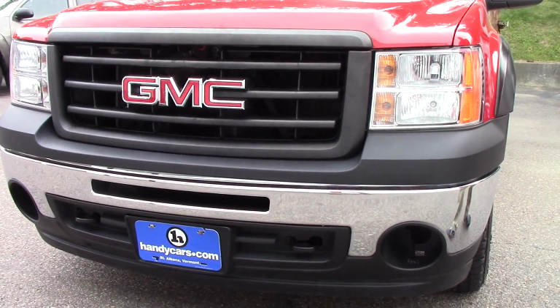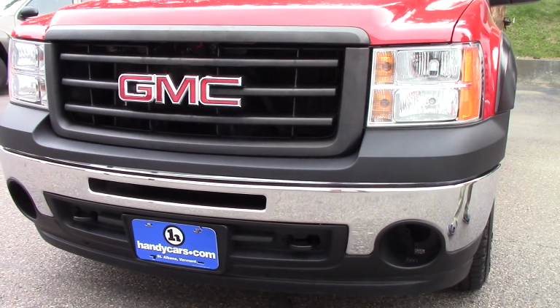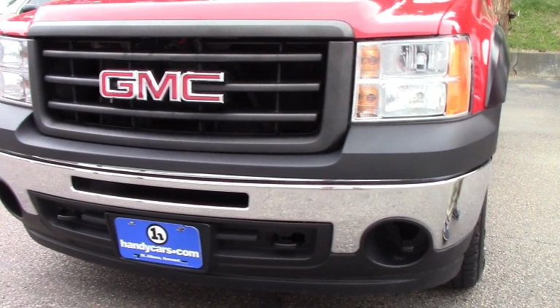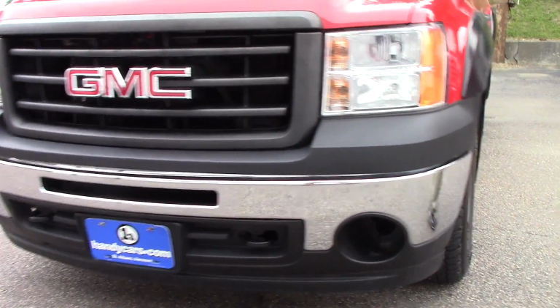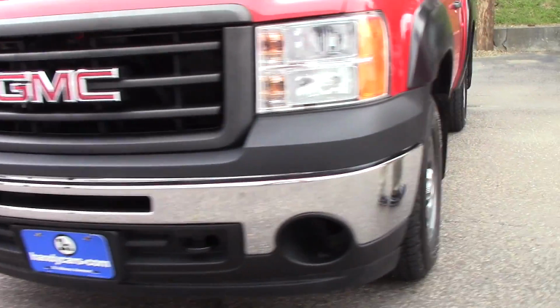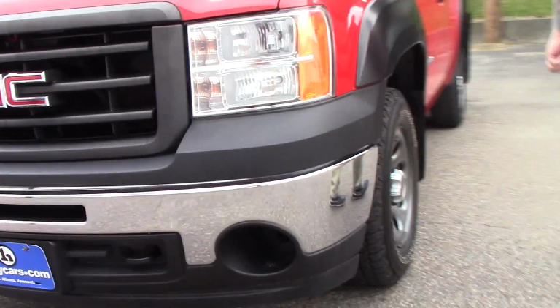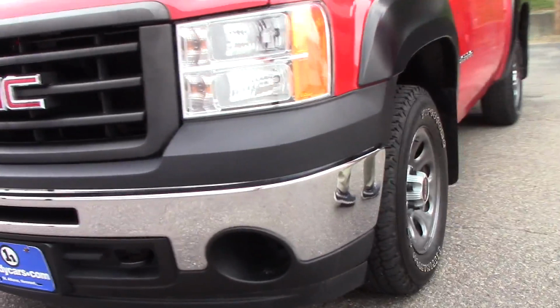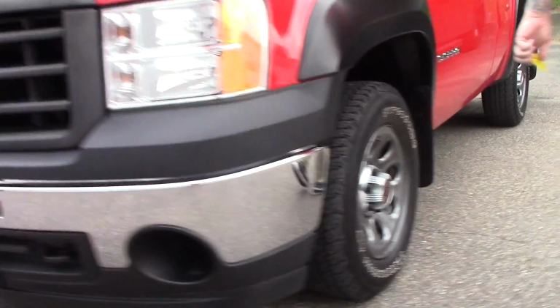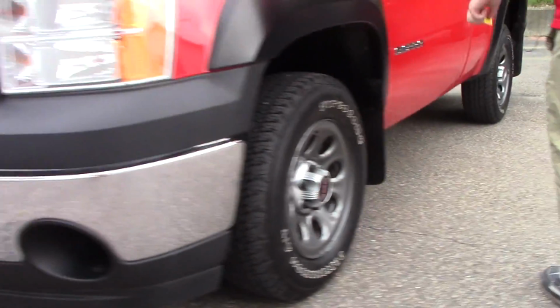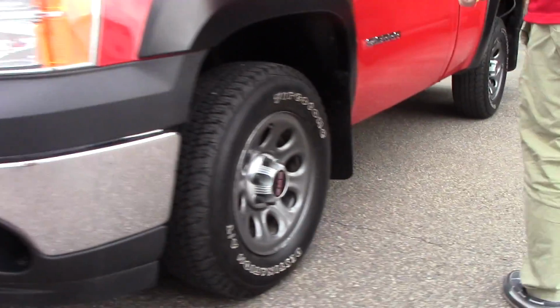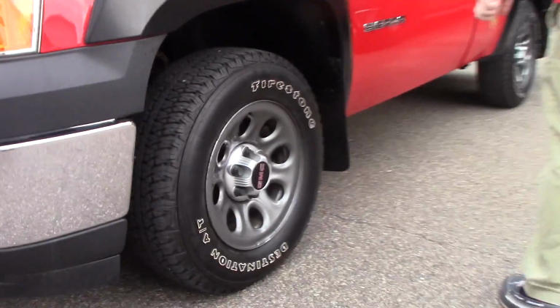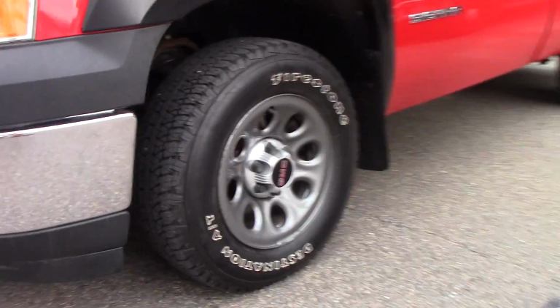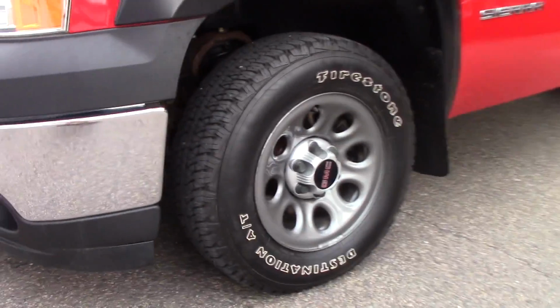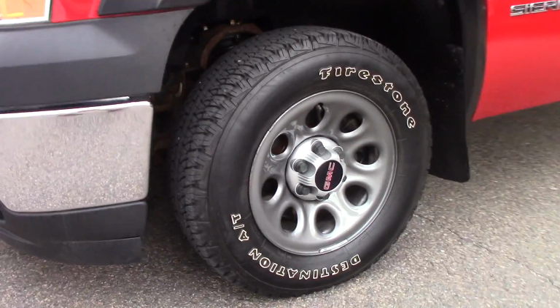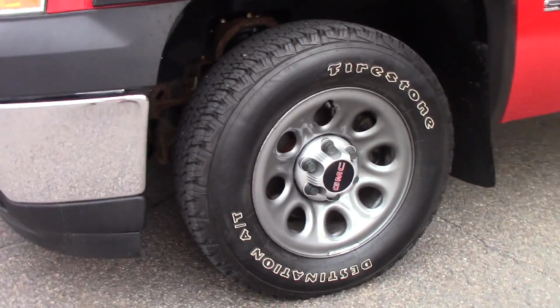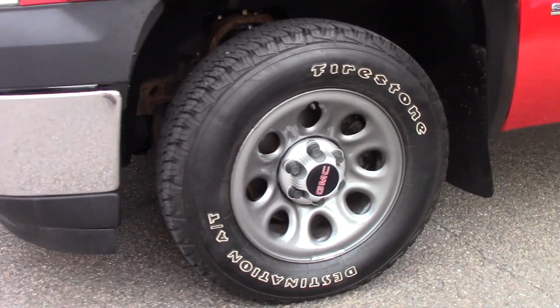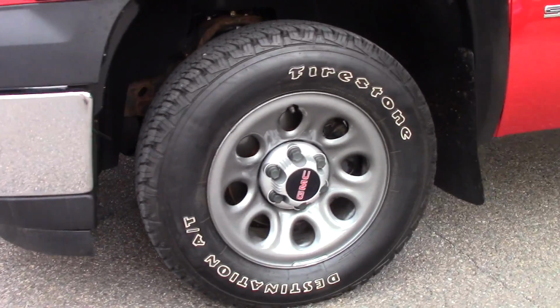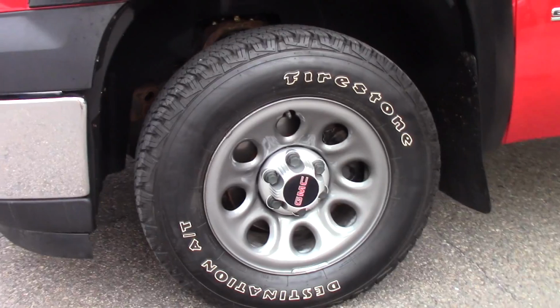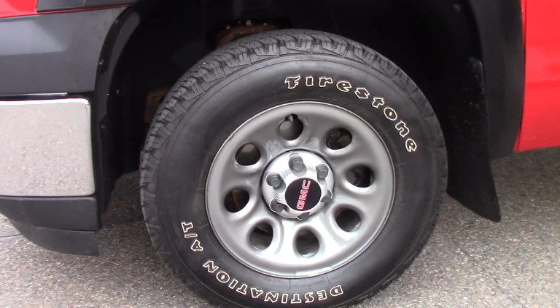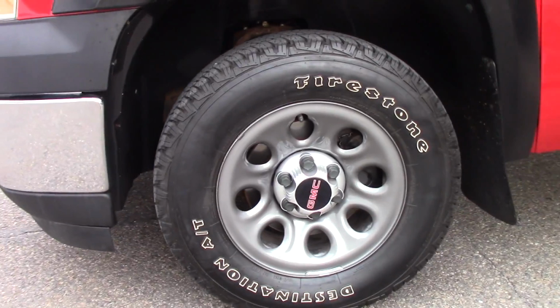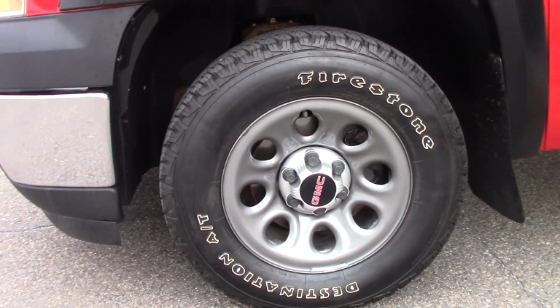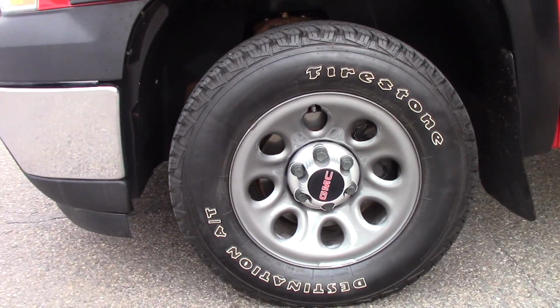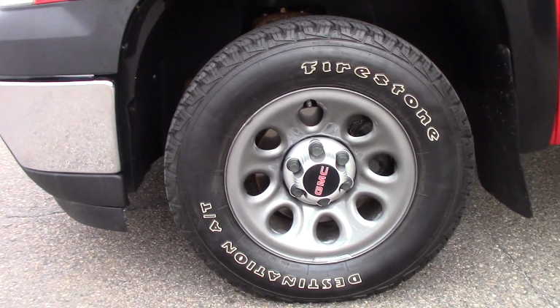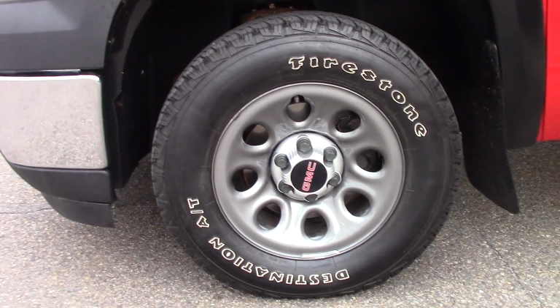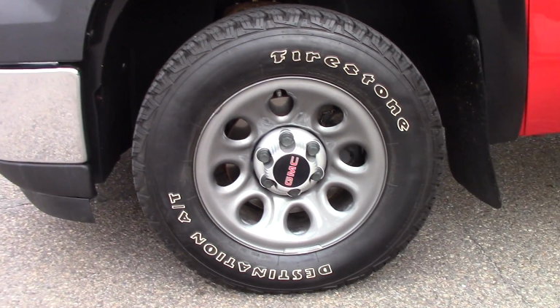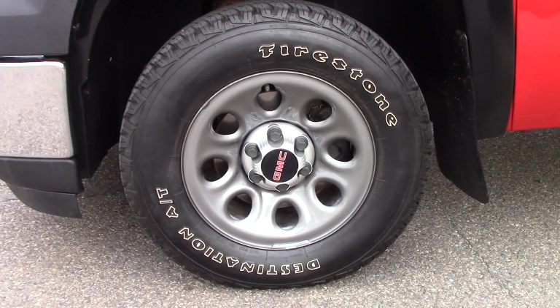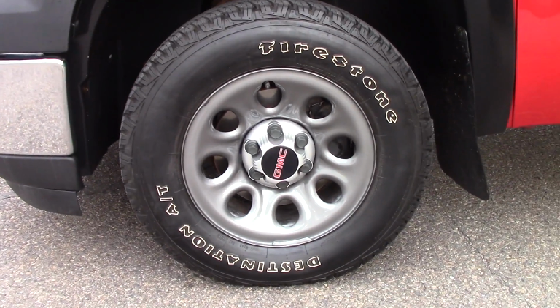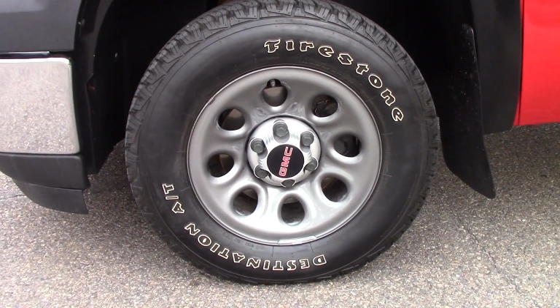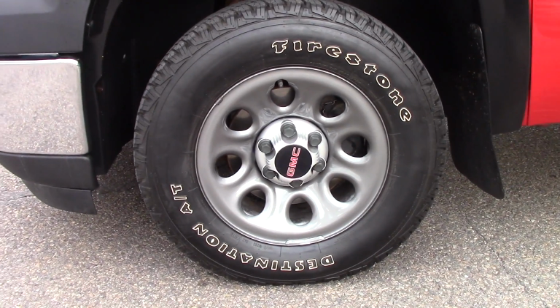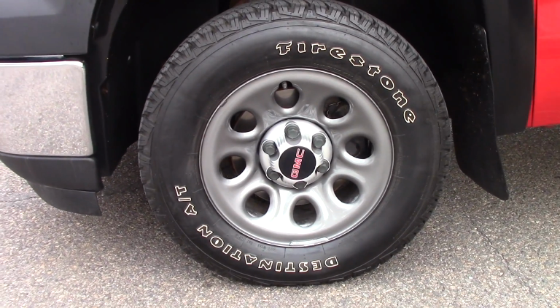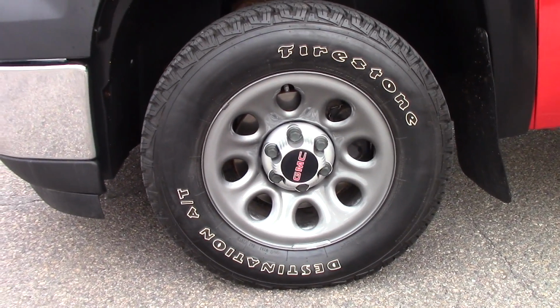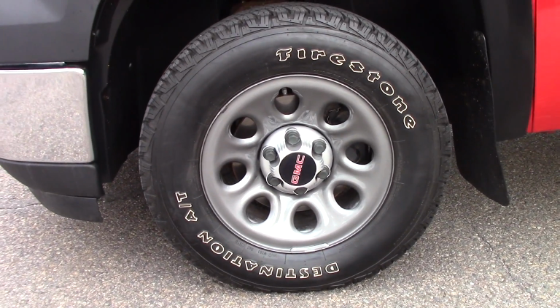Coming down along the side of the vehicle, it is on GMC wheels with nice Firestone tires on there, very good condition.